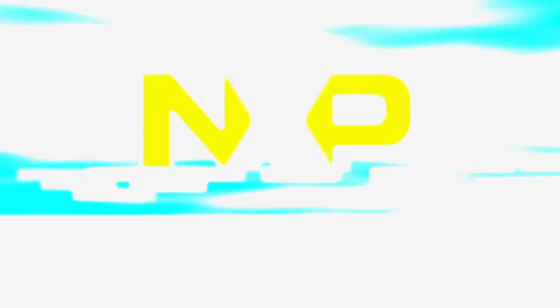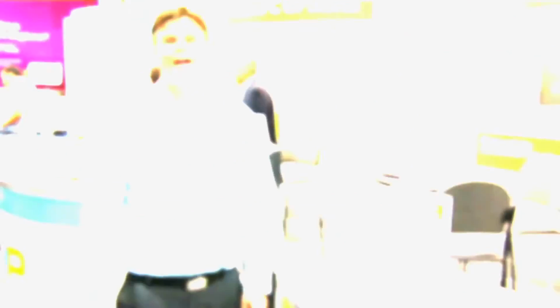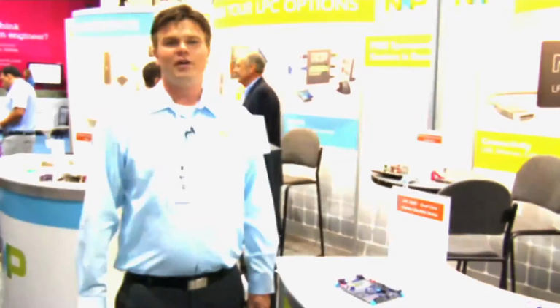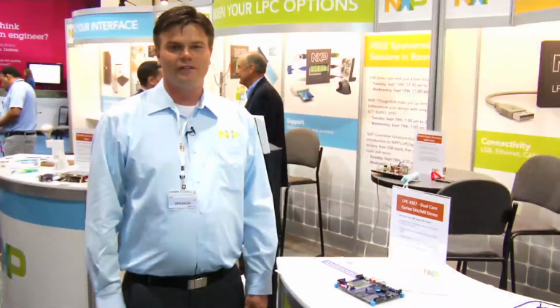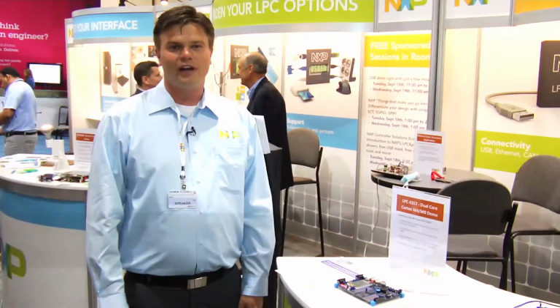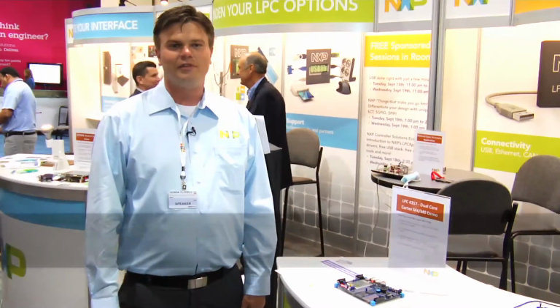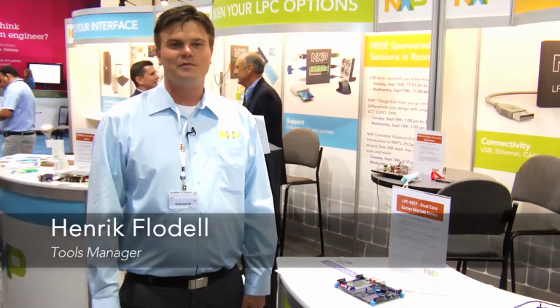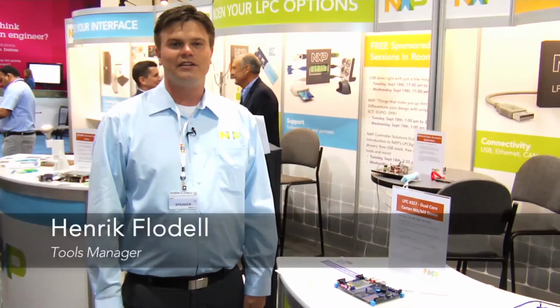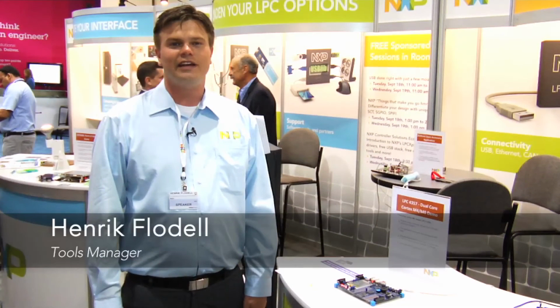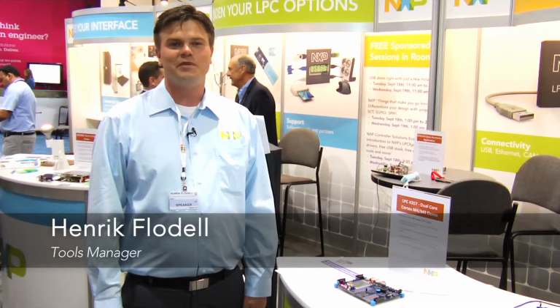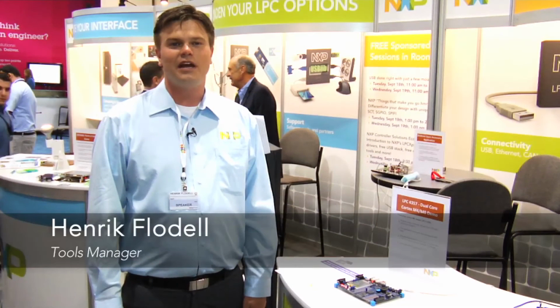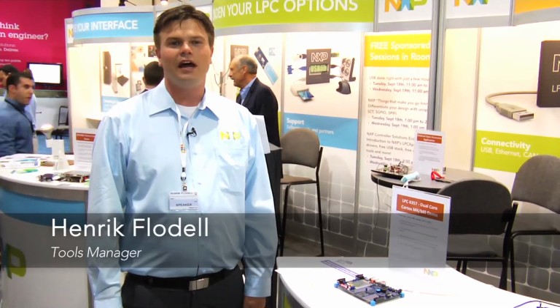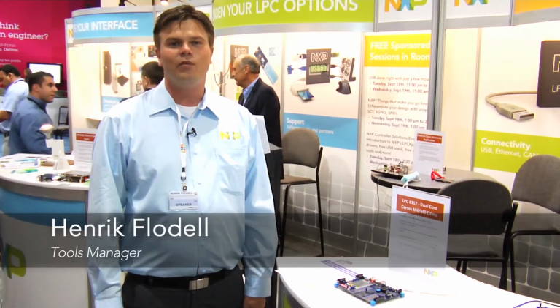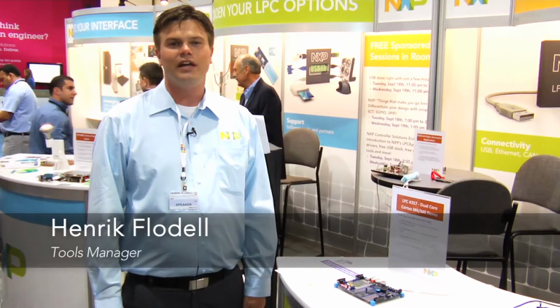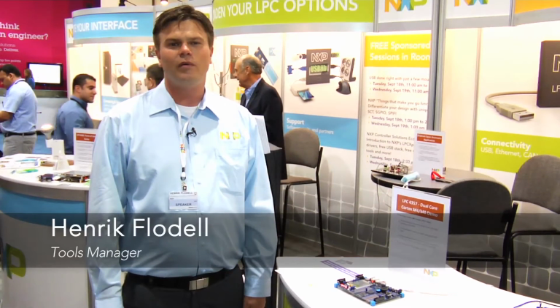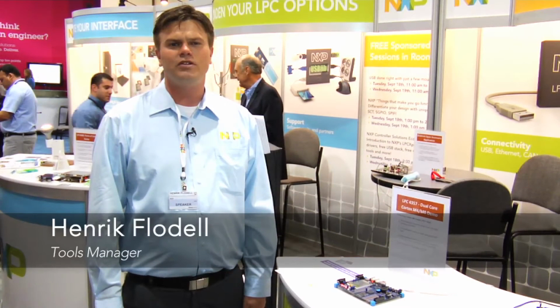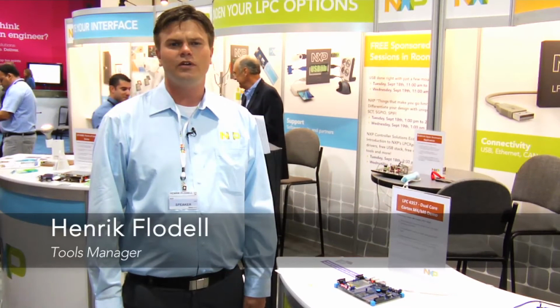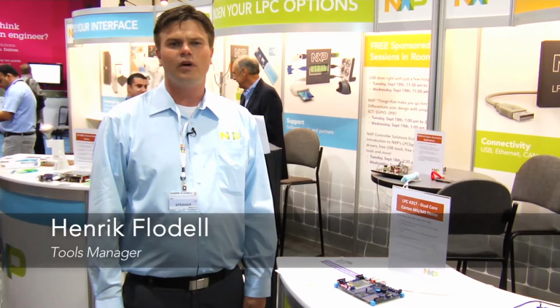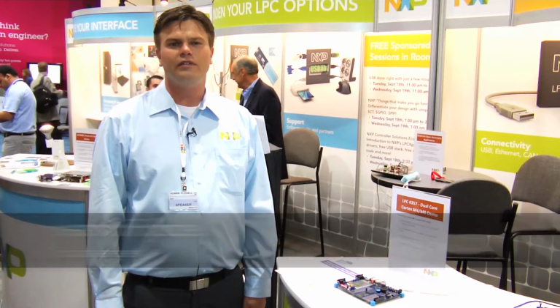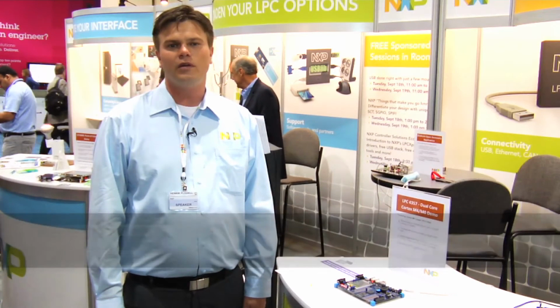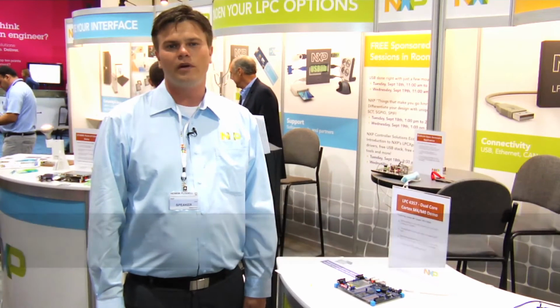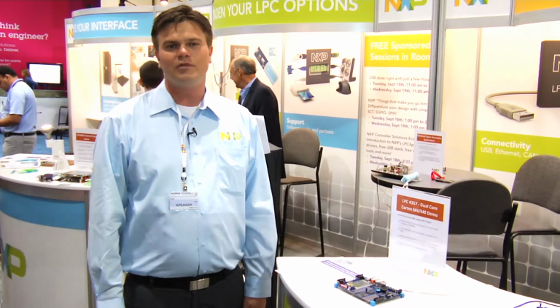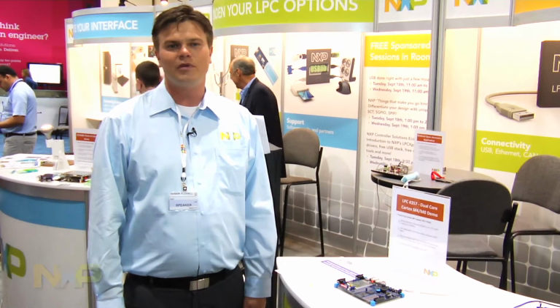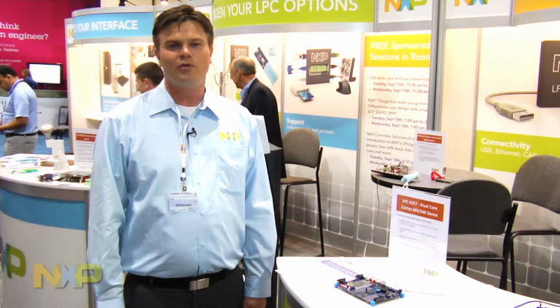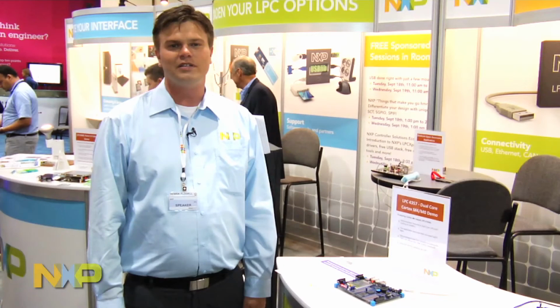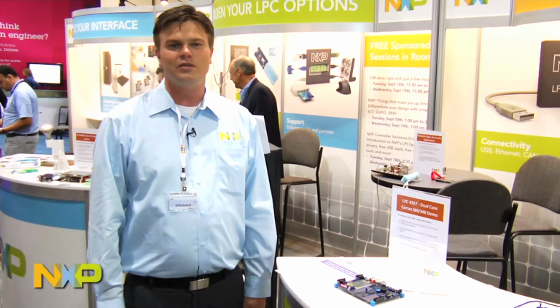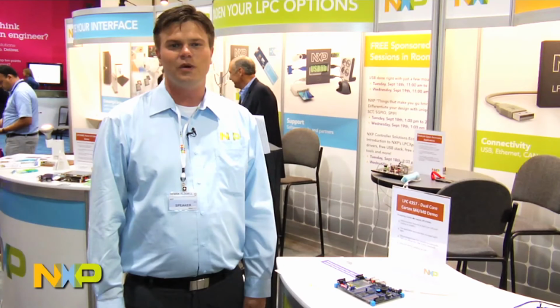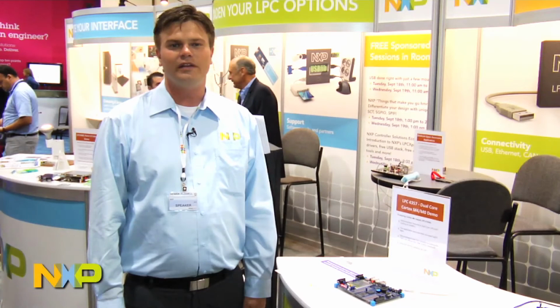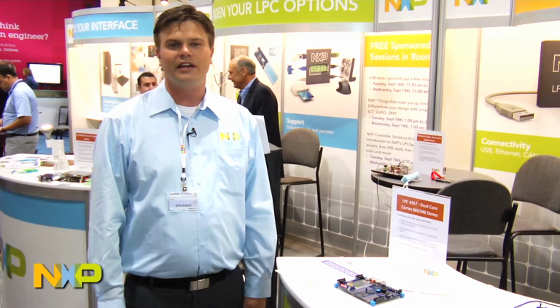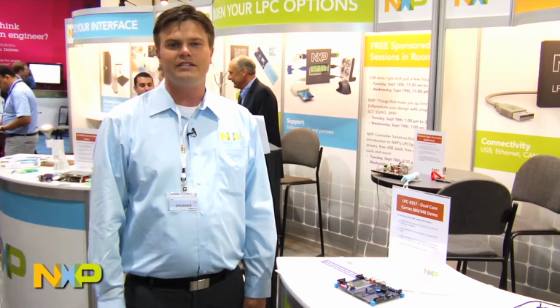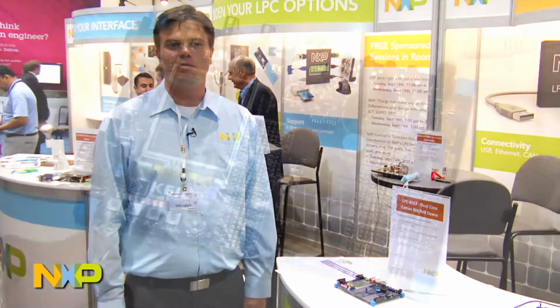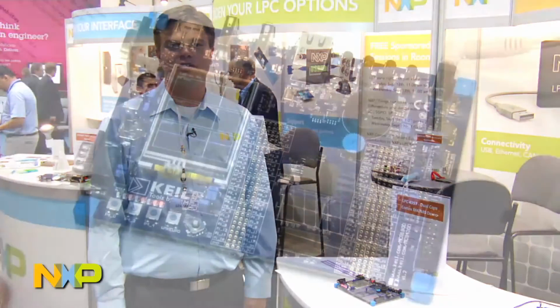Hi, I'm Henrik Fodell. I'm the Tools Manager at NXP, and right now I want to show you one of the dual core demos that we brought with us to Design East in Boston.